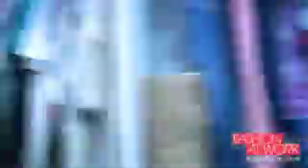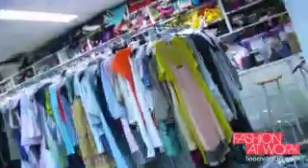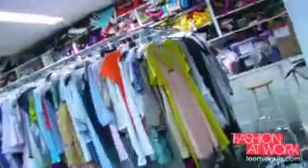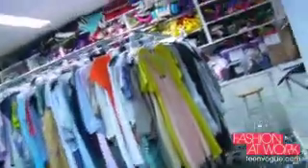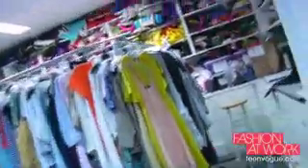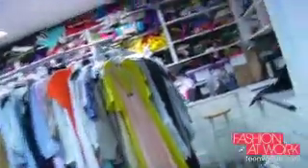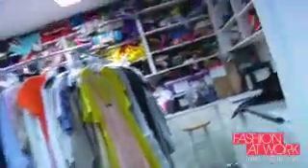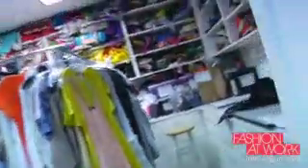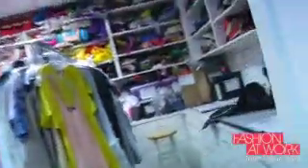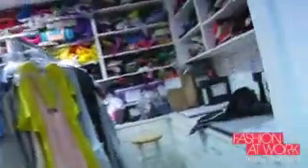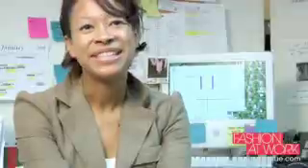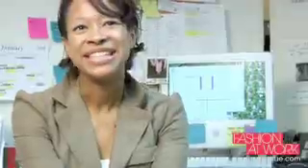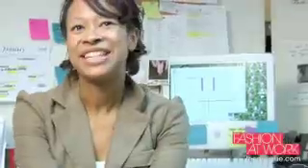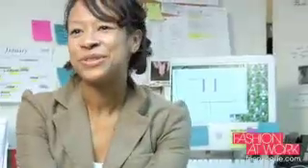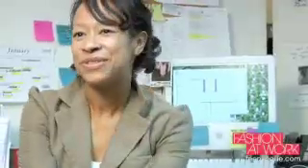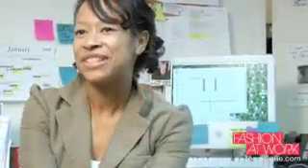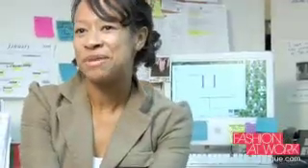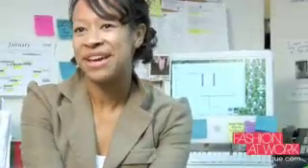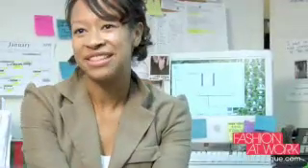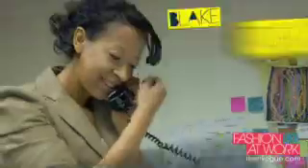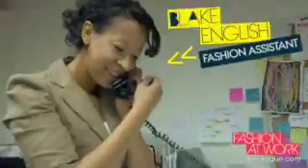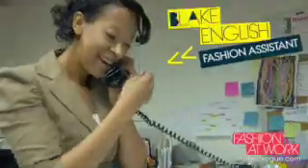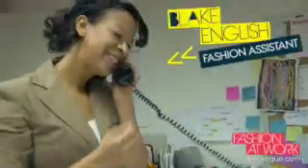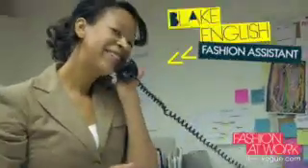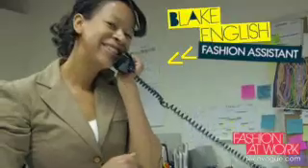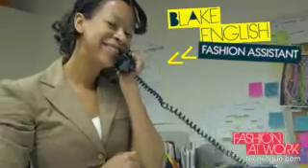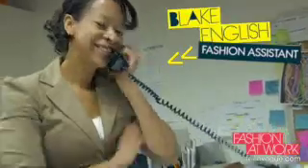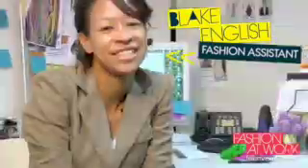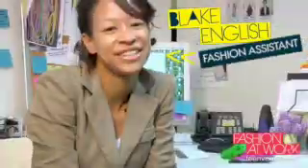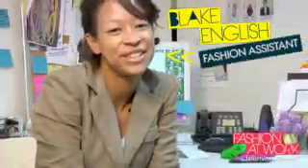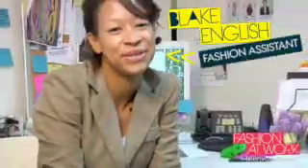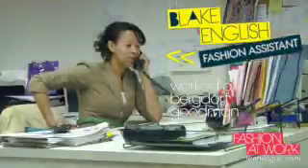The fashion closet is basically the central nervous system of the magazine. My name is Blake English and I'm a fashion assistant here at Teen Vogue.